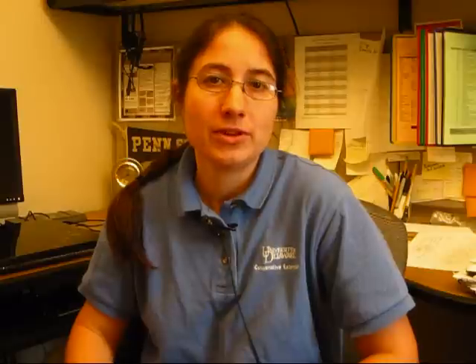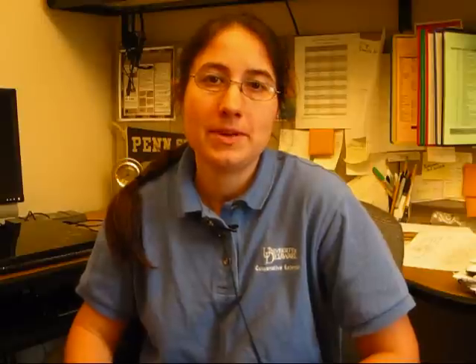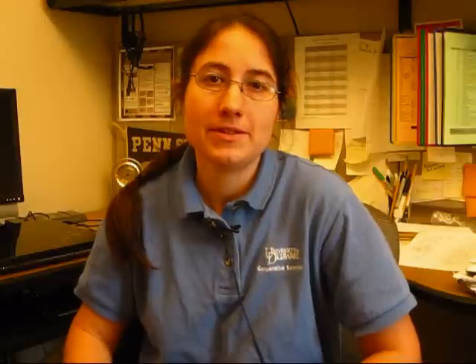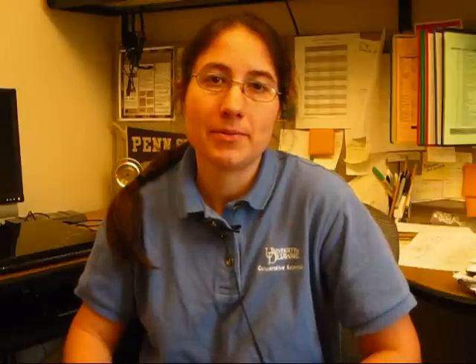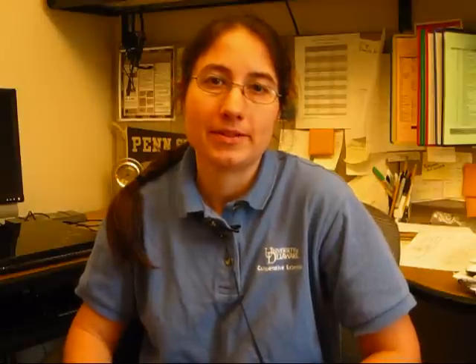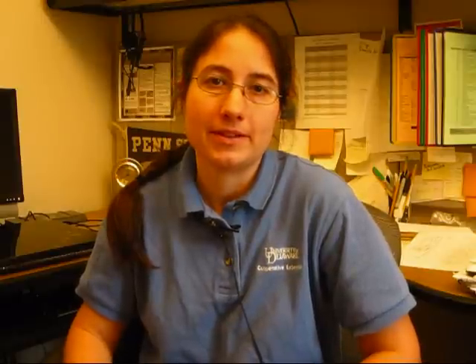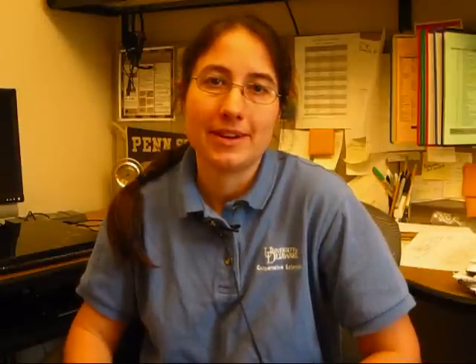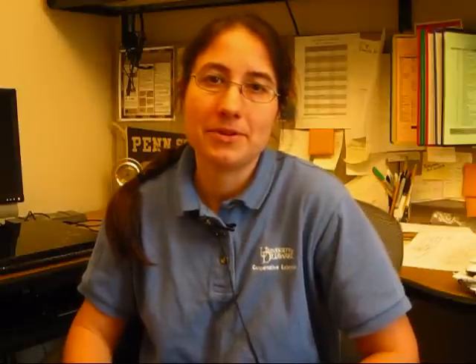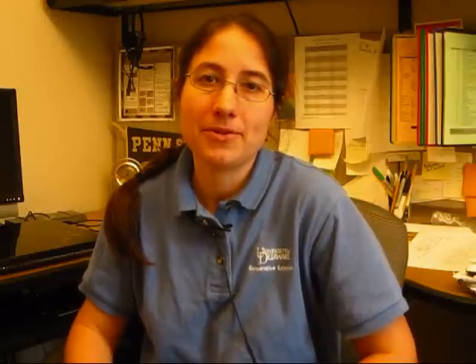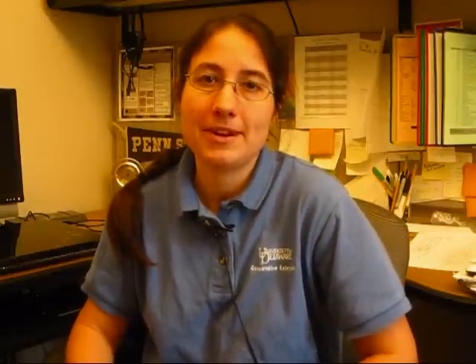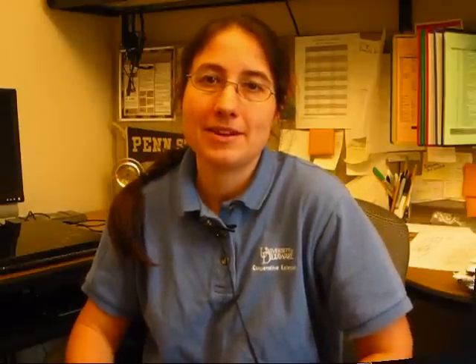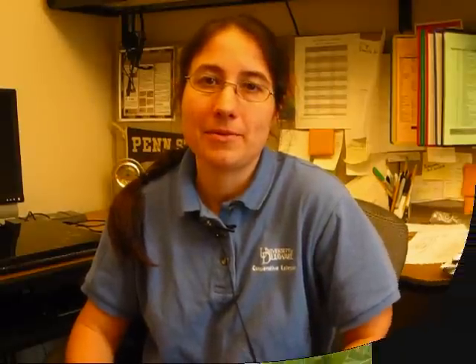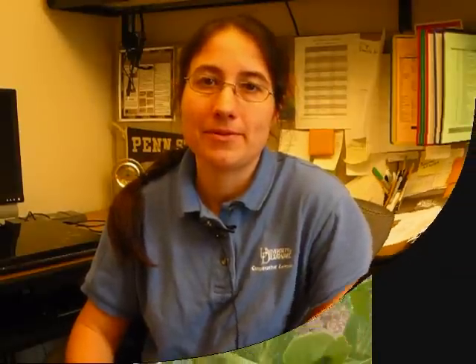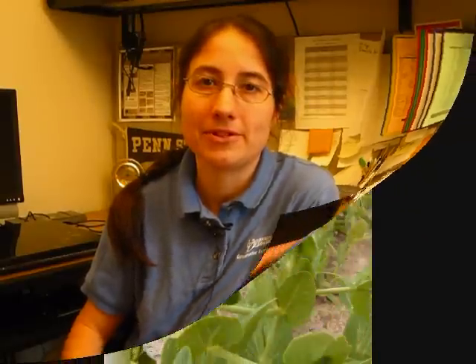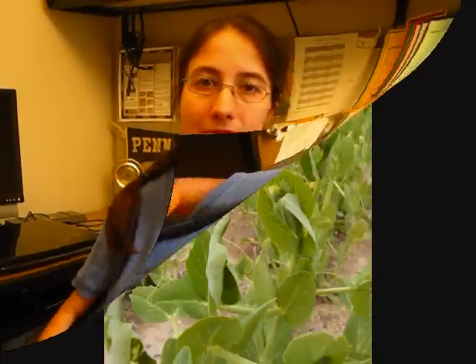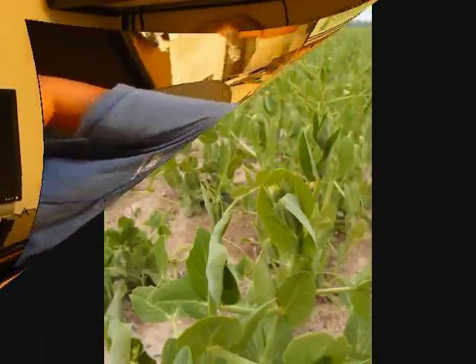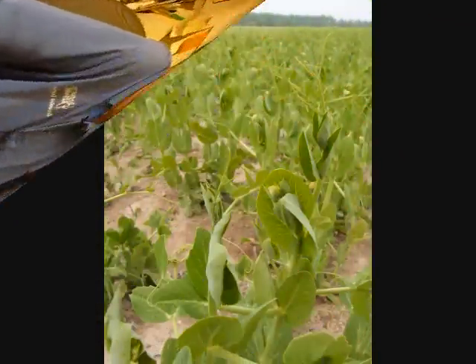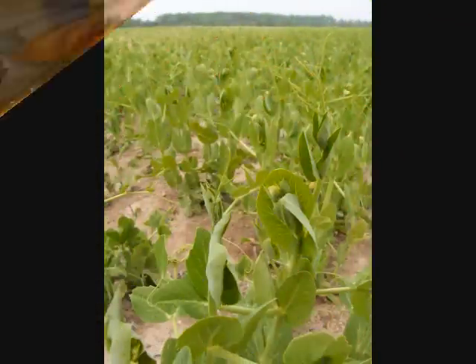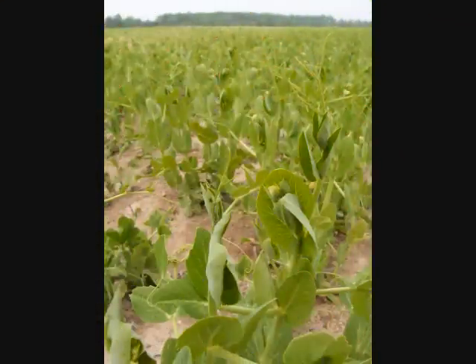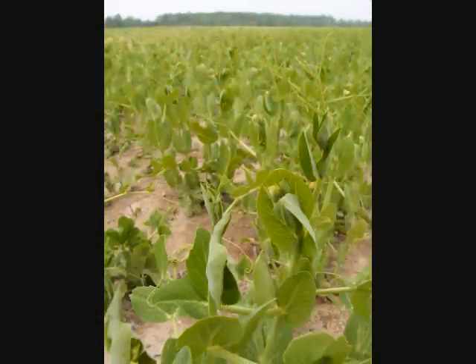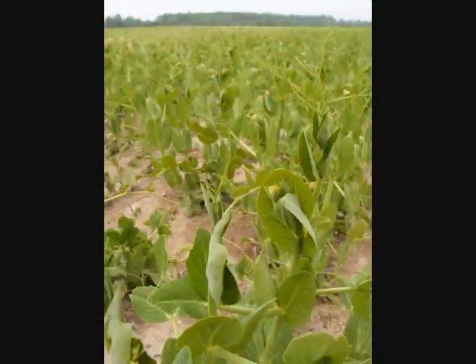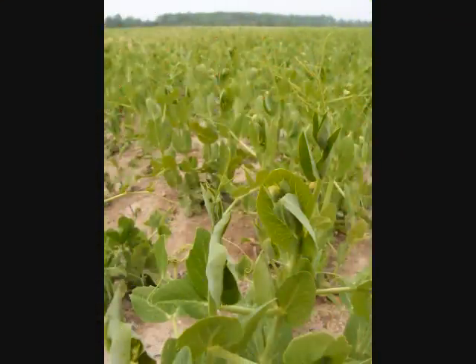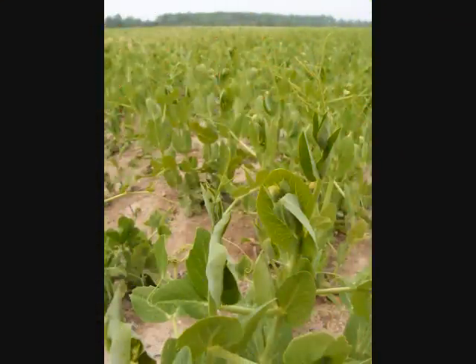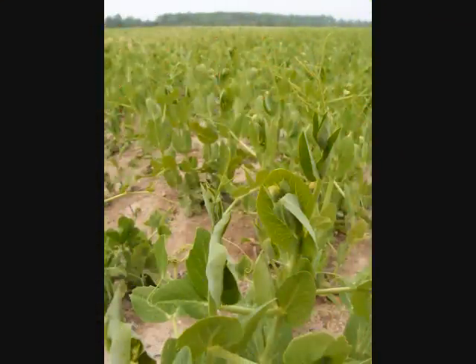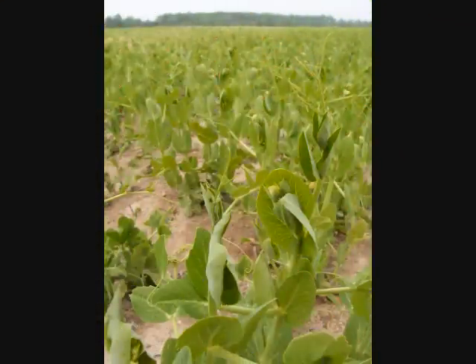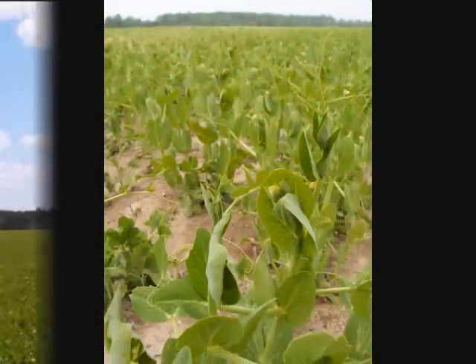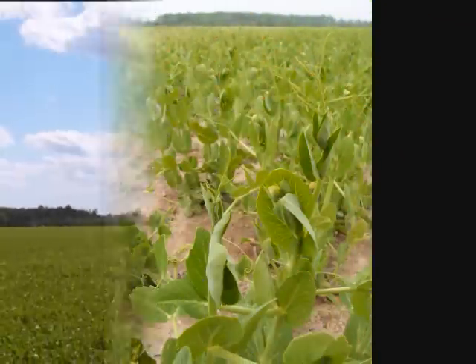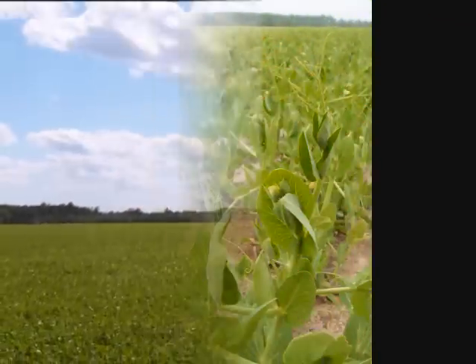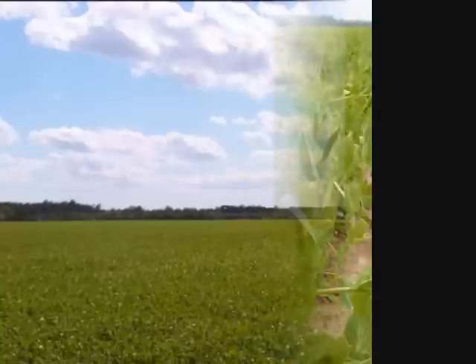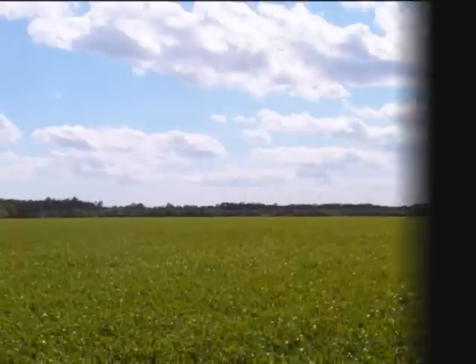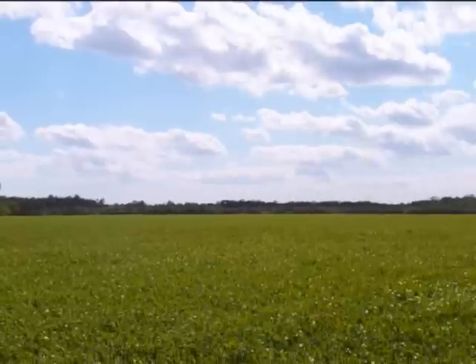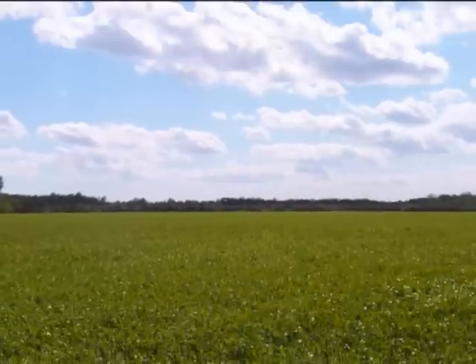Green peas for processing have been grown in Delaware for over a century. Four to five thousand acres of peas are planted in Delaware each year.